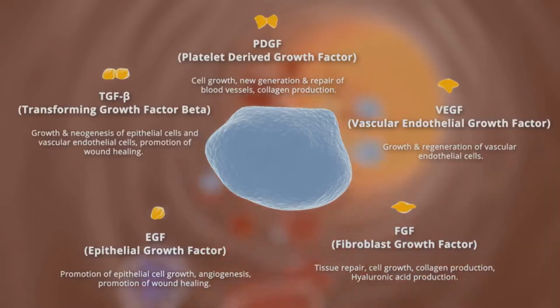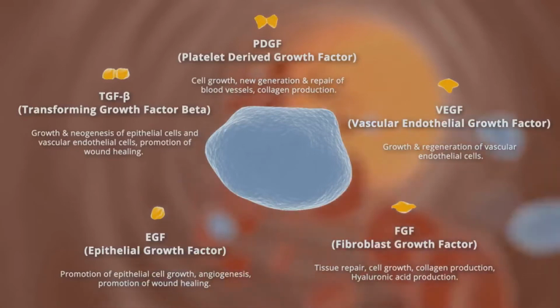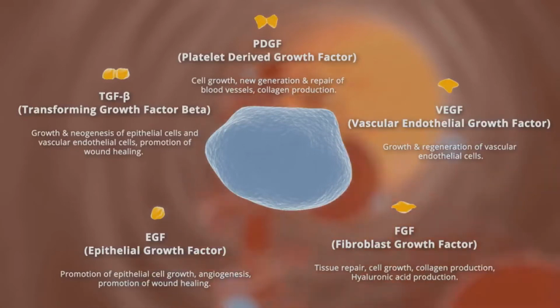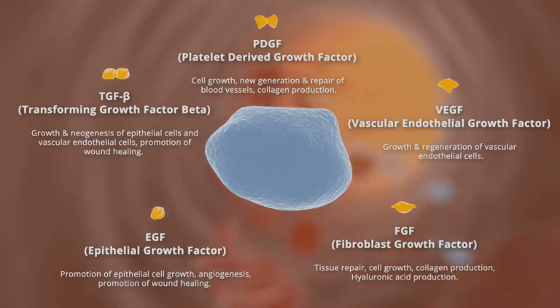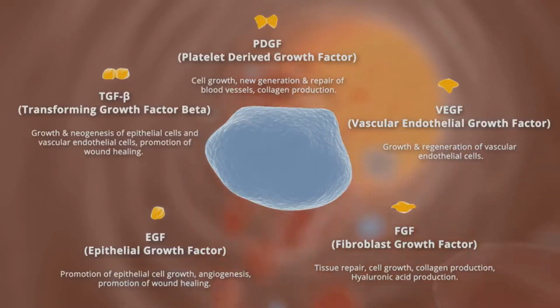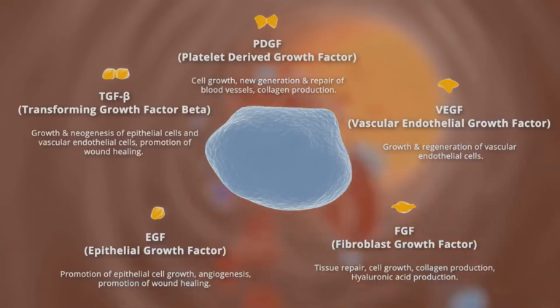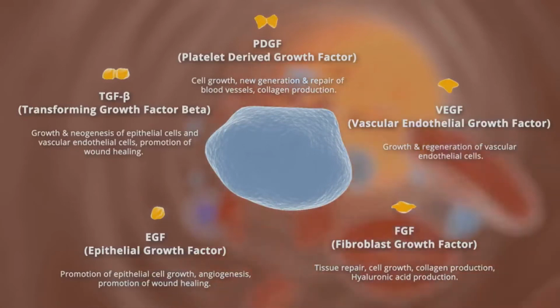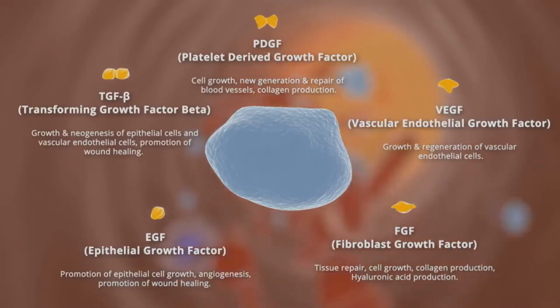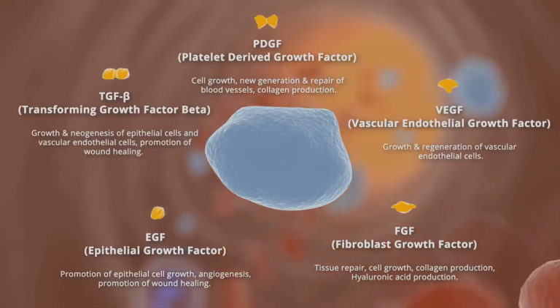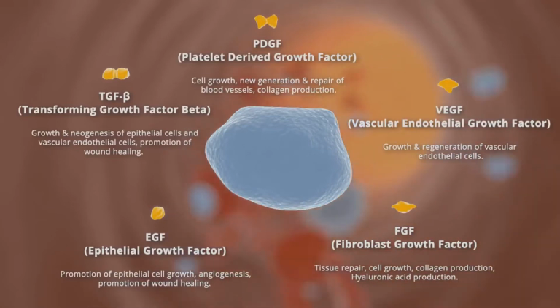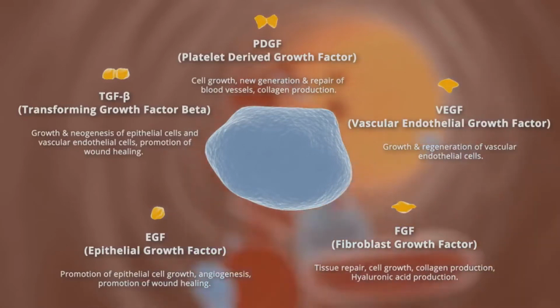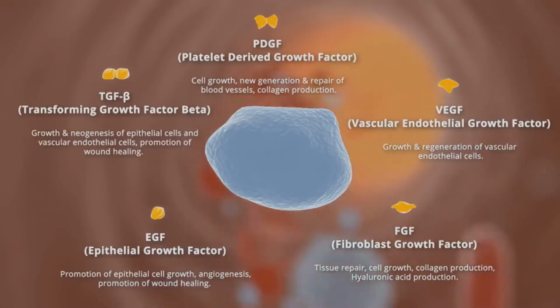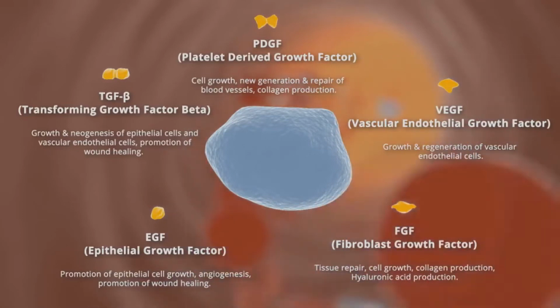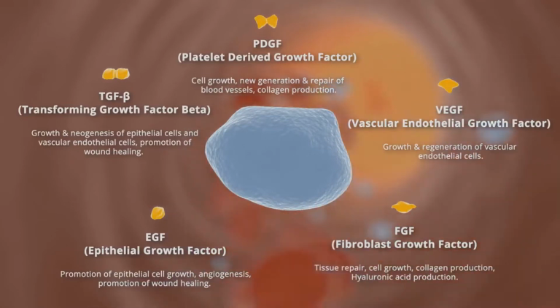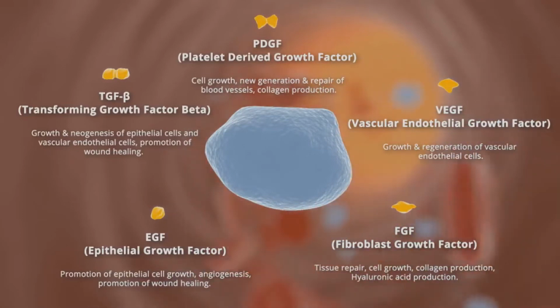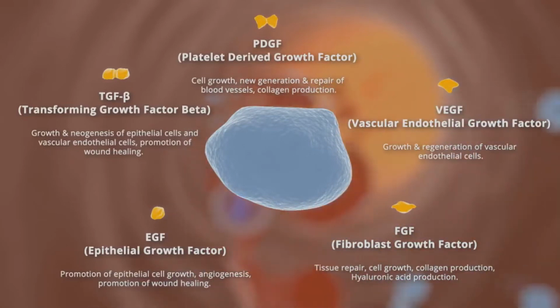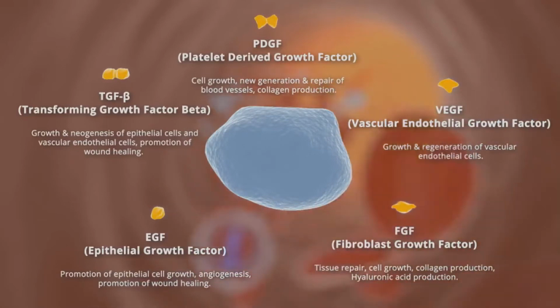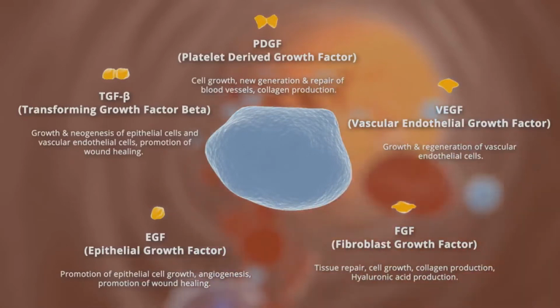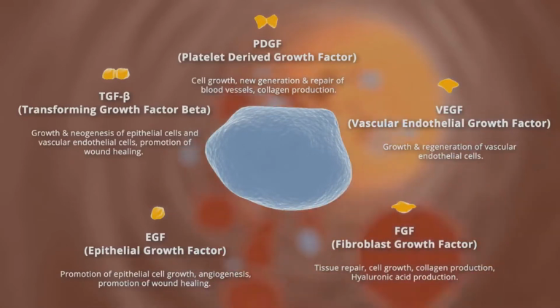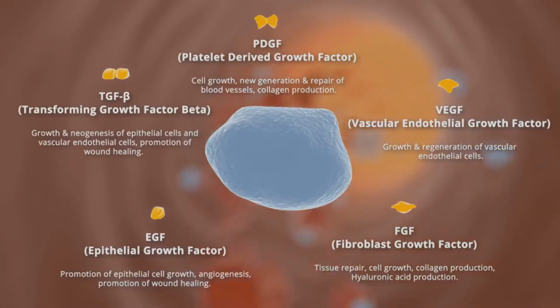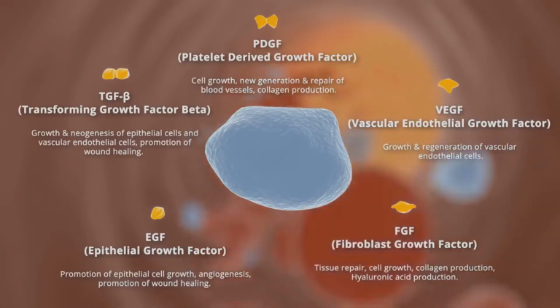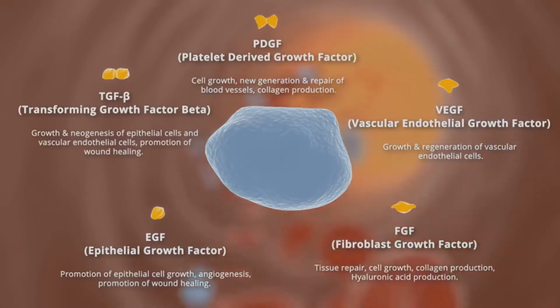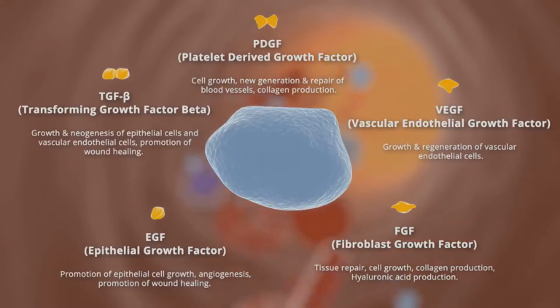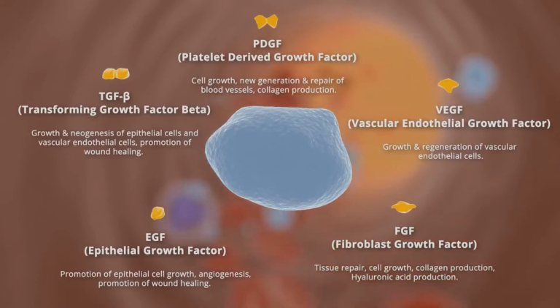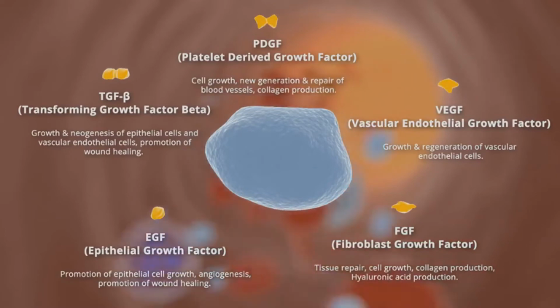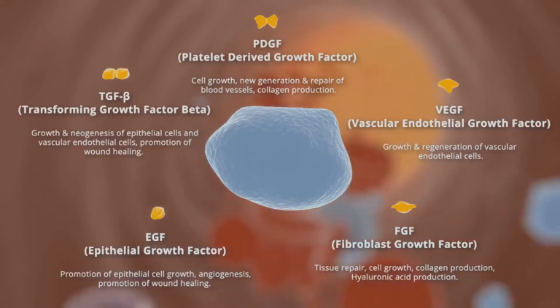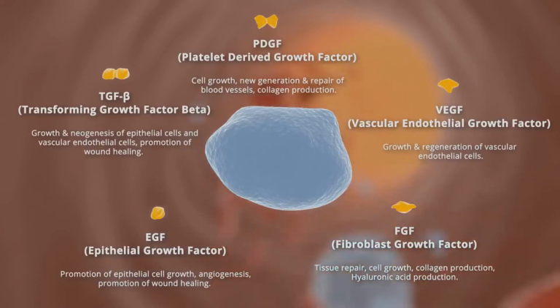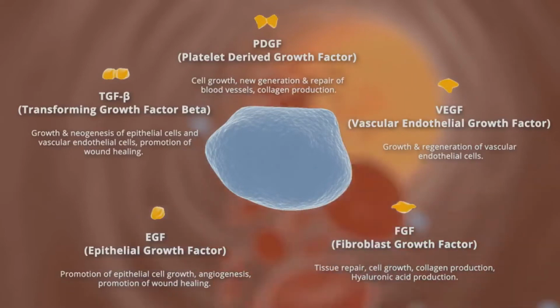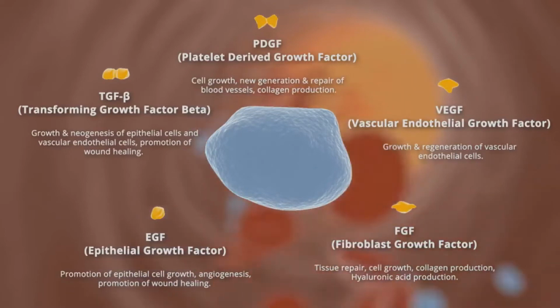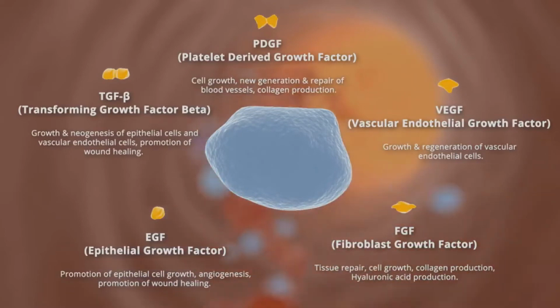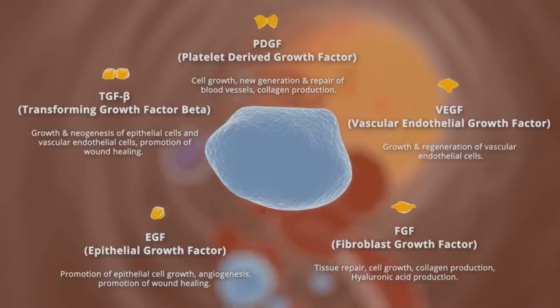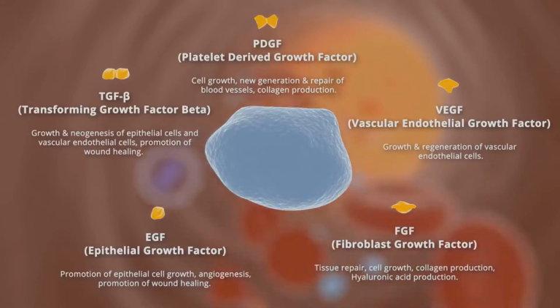Platelet-rich plasma, abbreviated as PRP, is a concentrated sample of platelets in plasma.